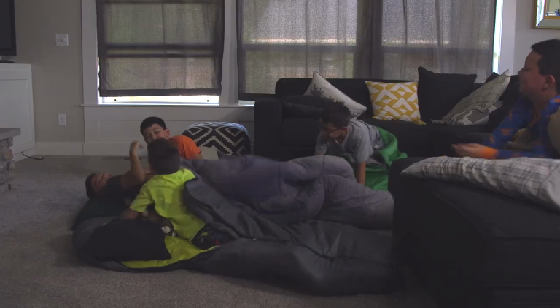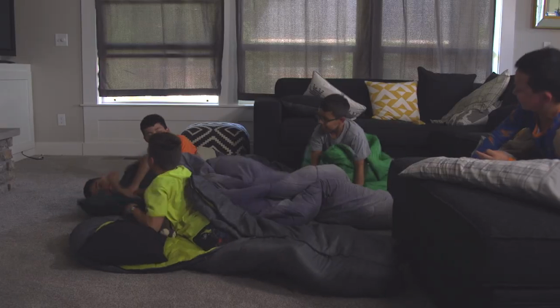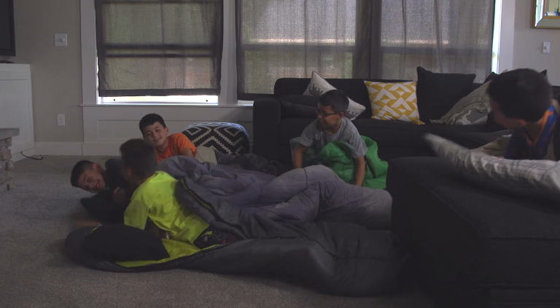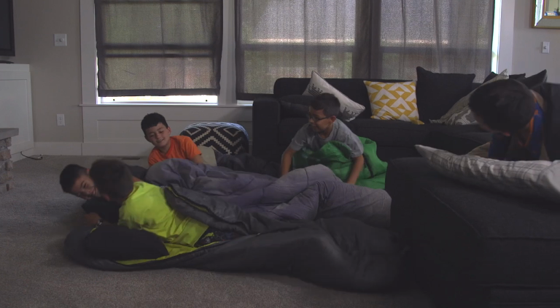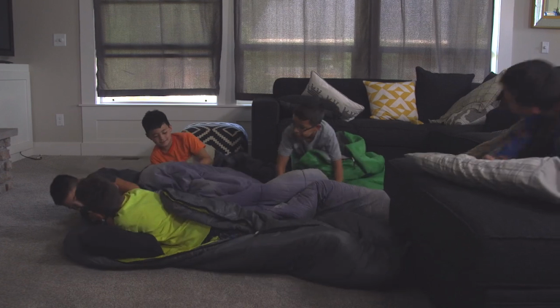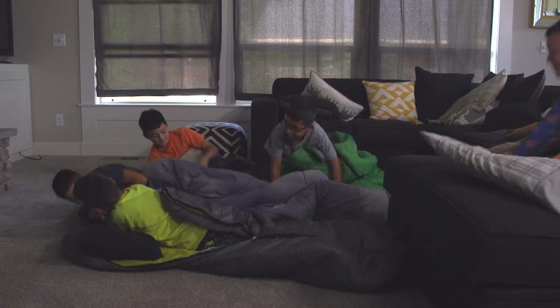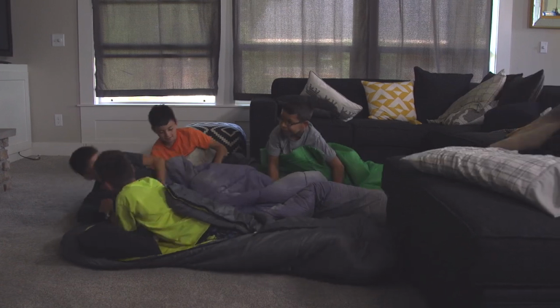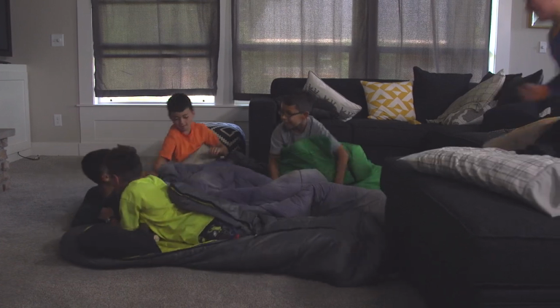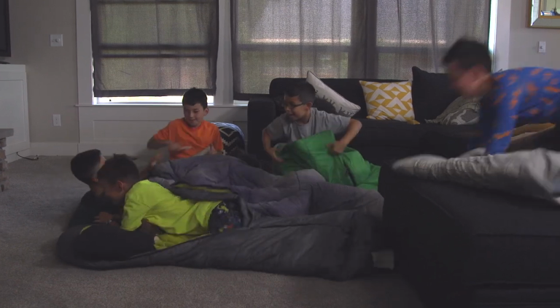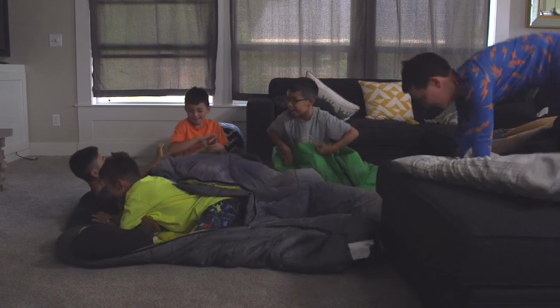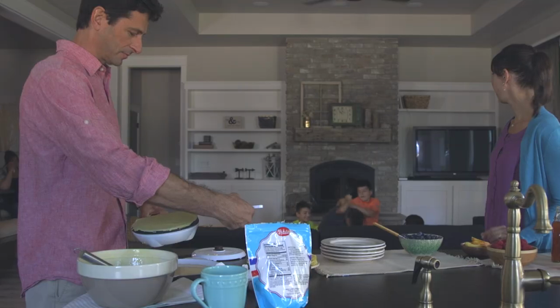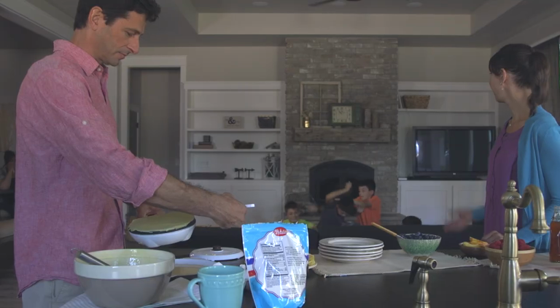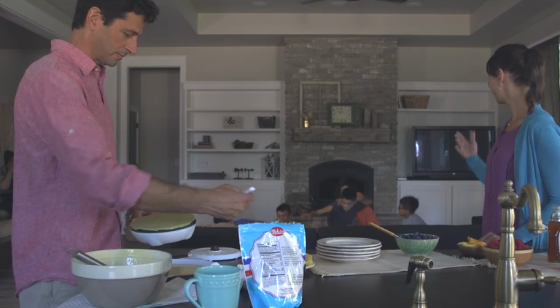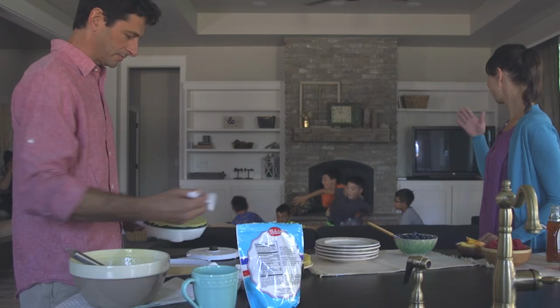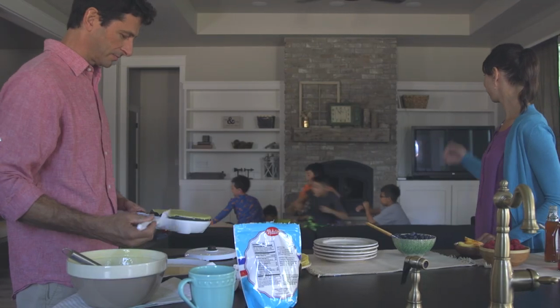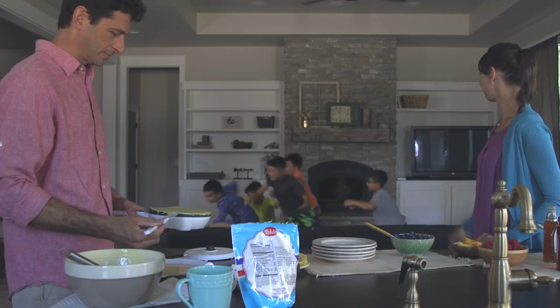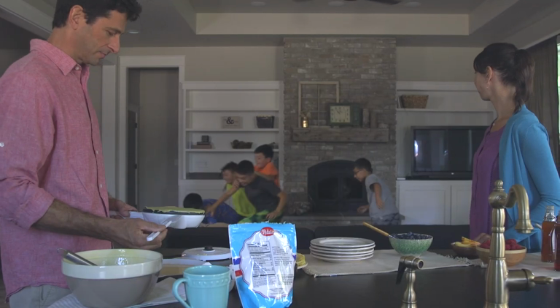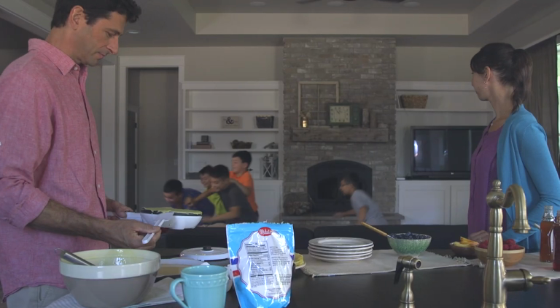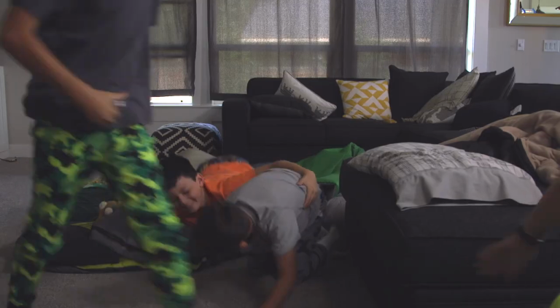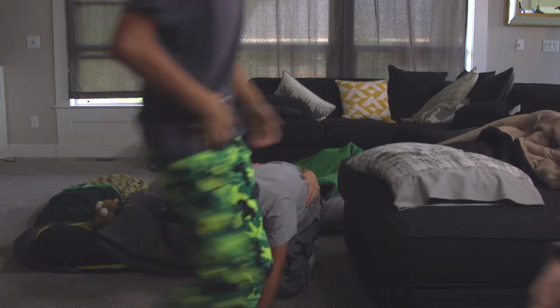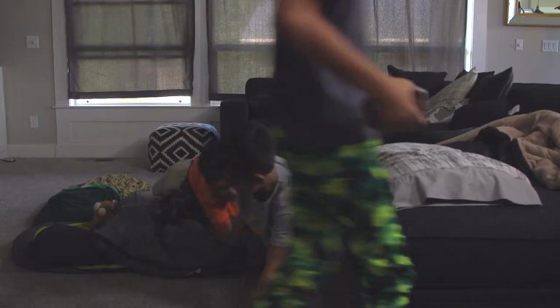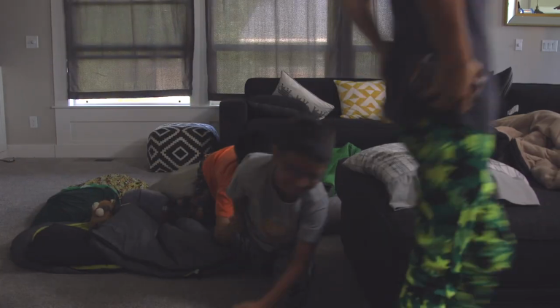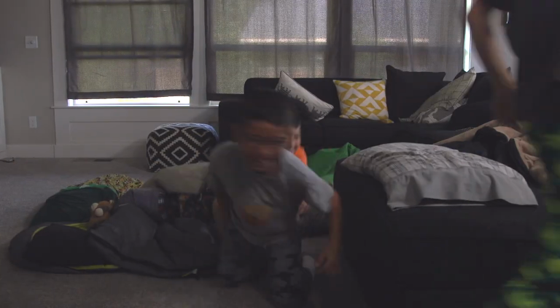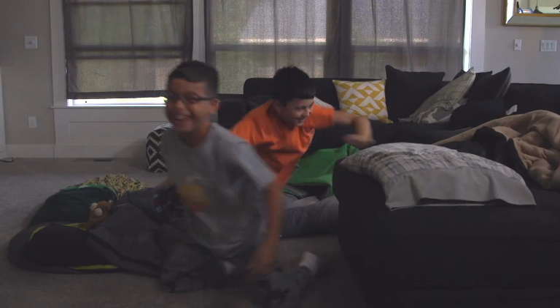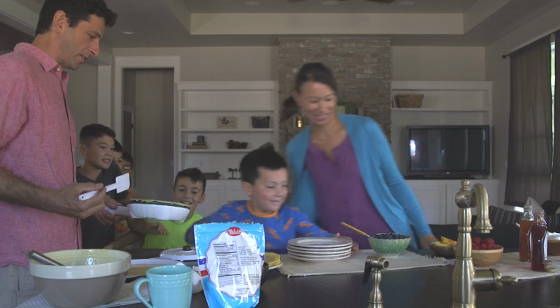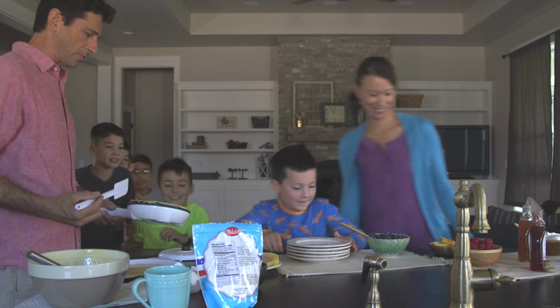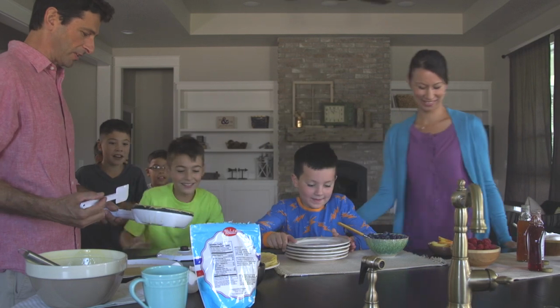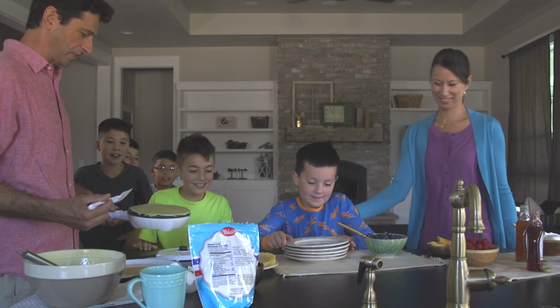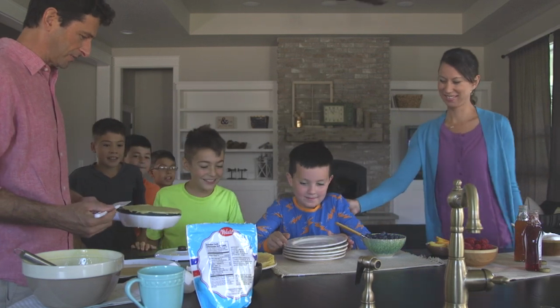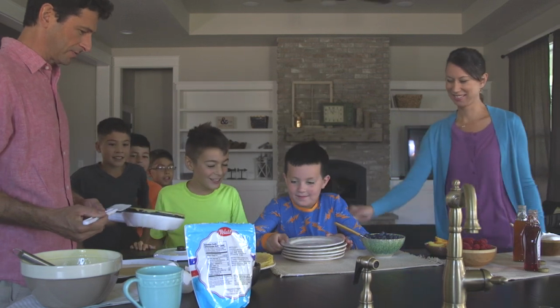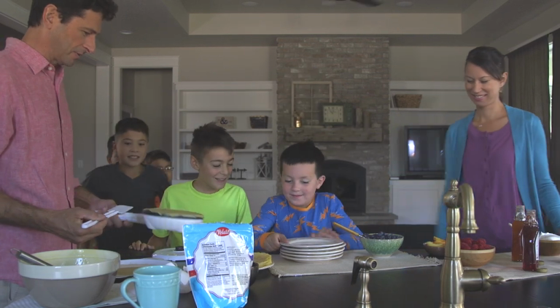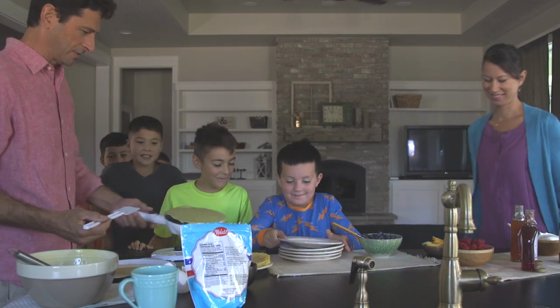Have a hungry herd to feed? Turn a few minutes in the kitchen into a spectacular spread.